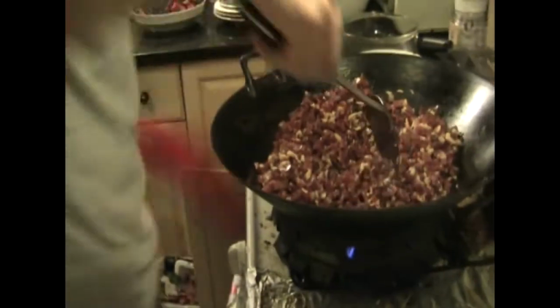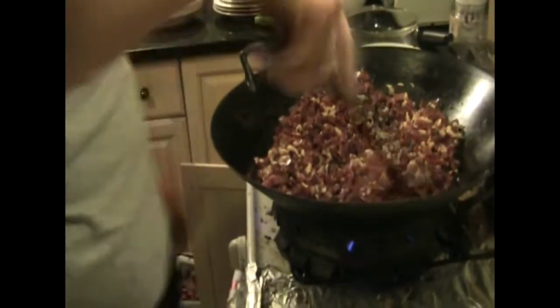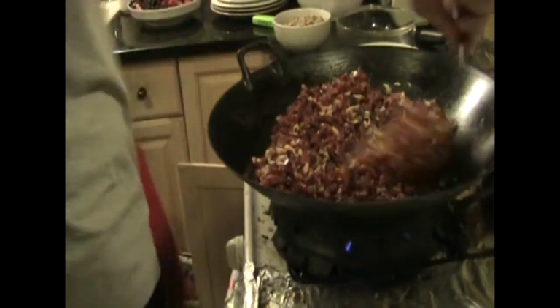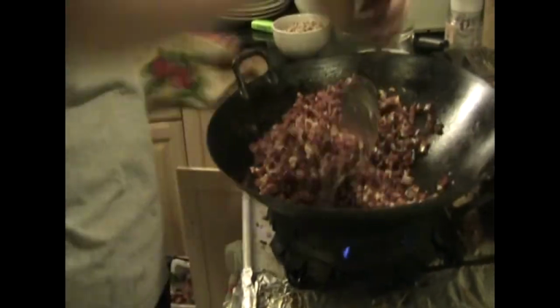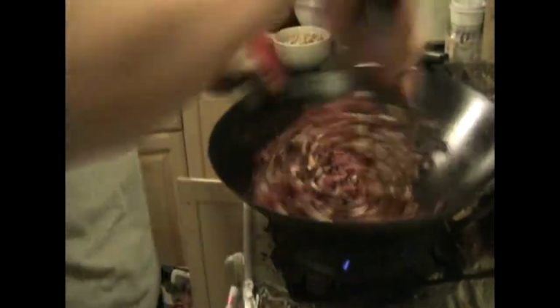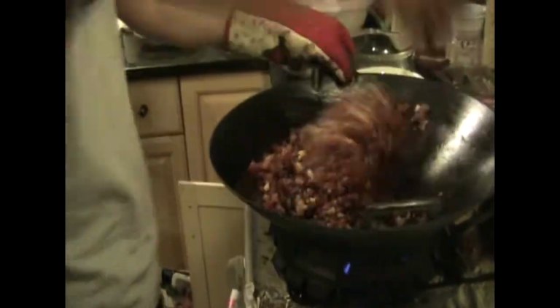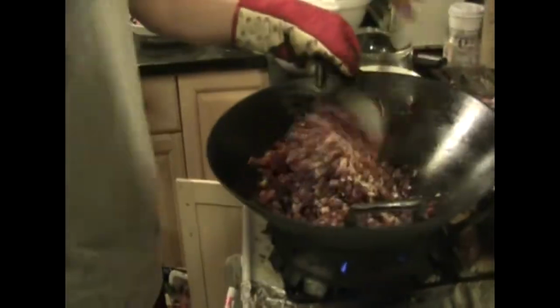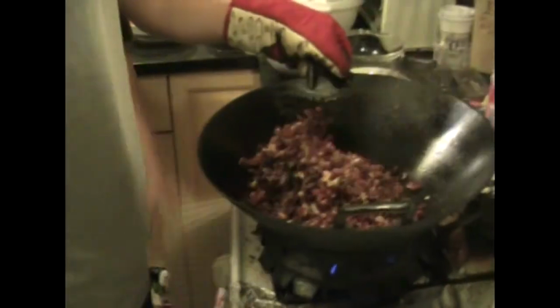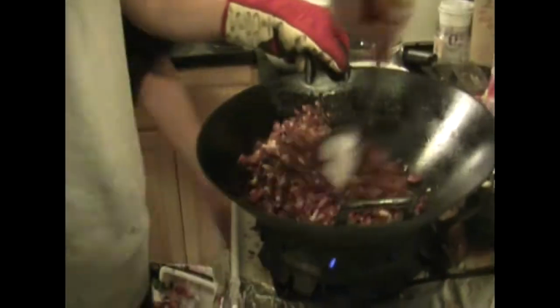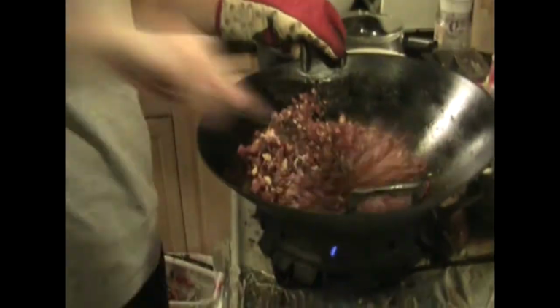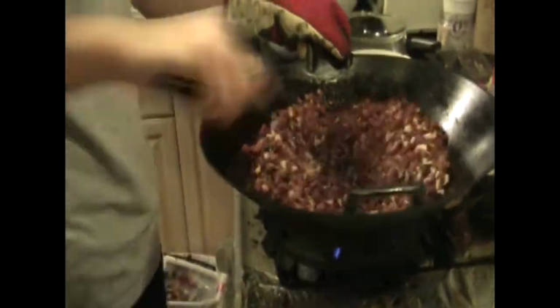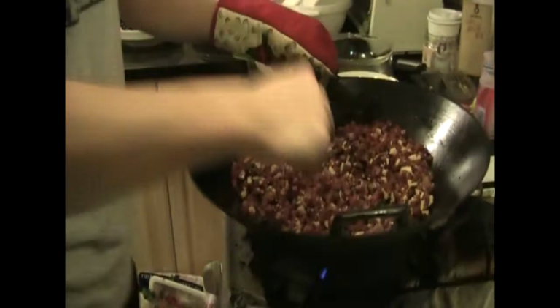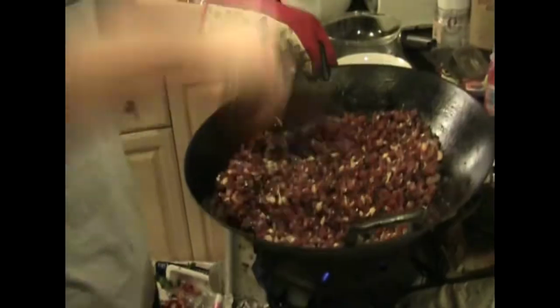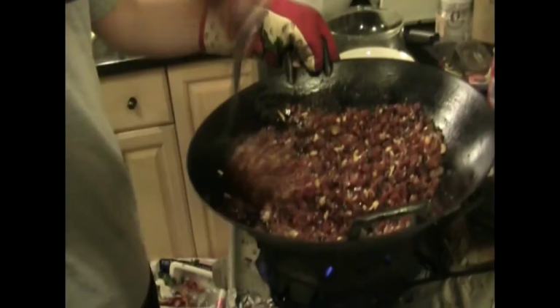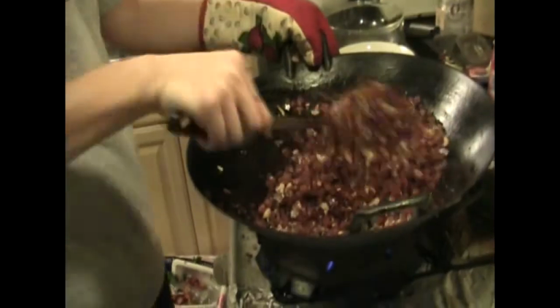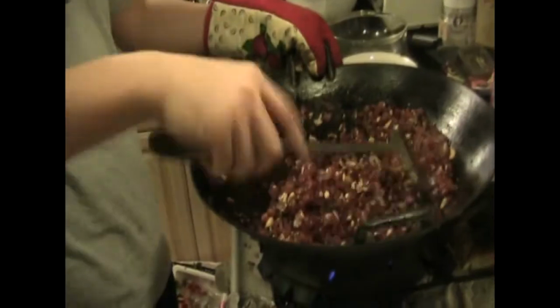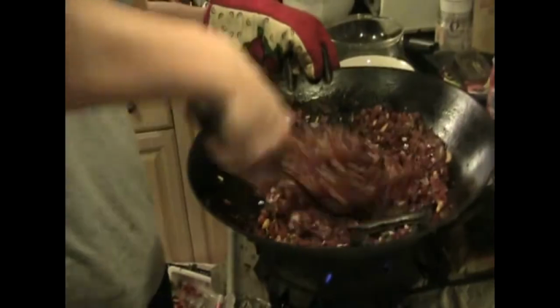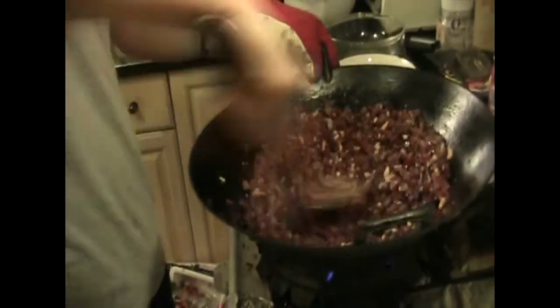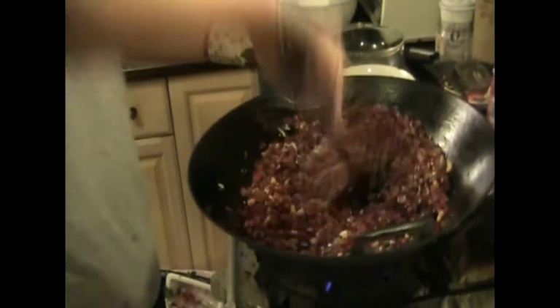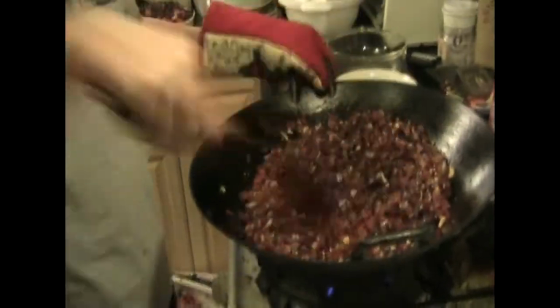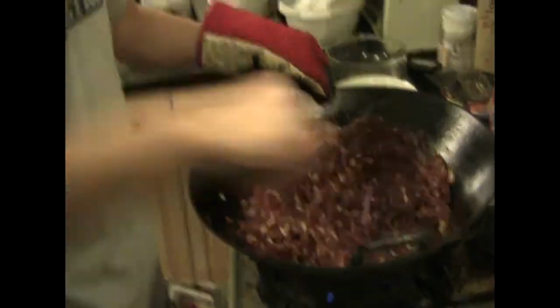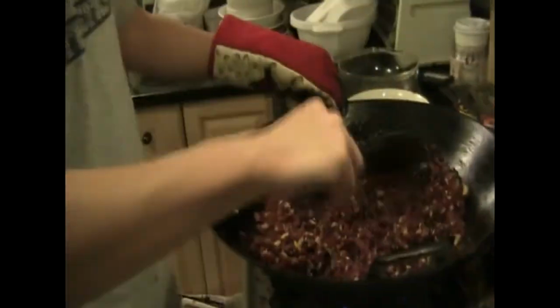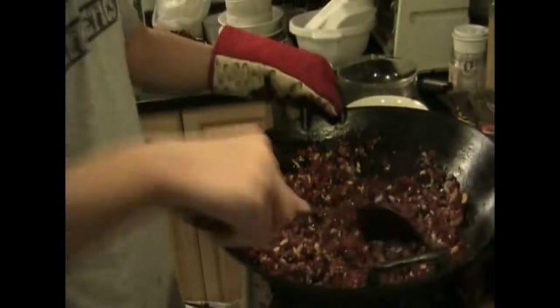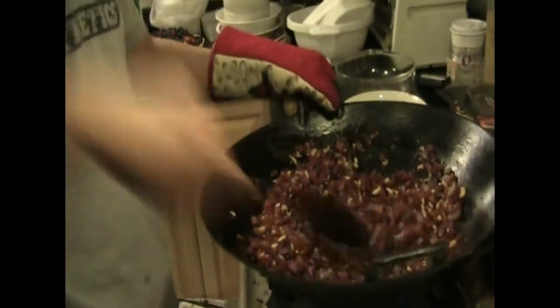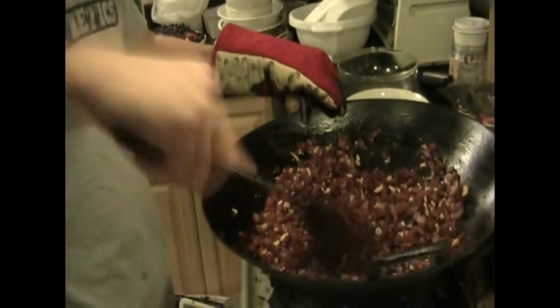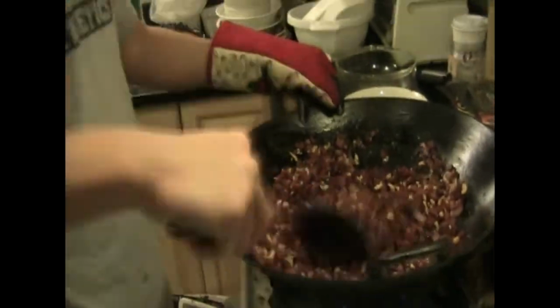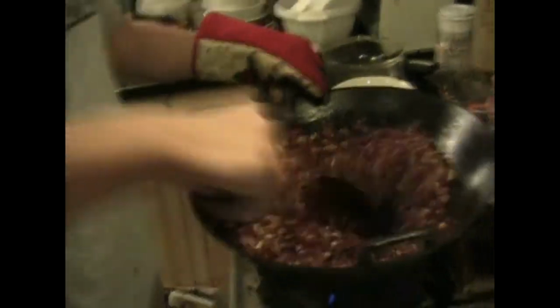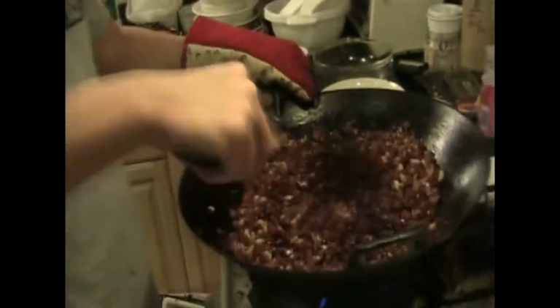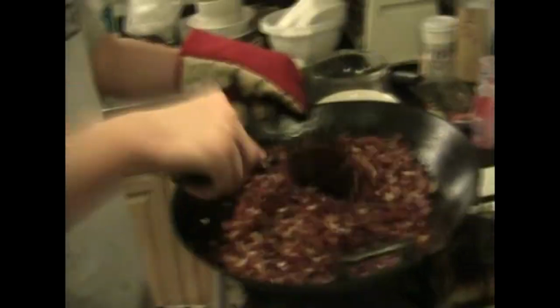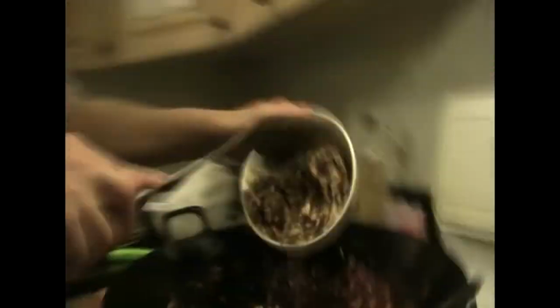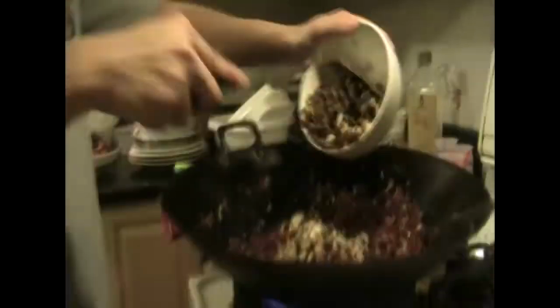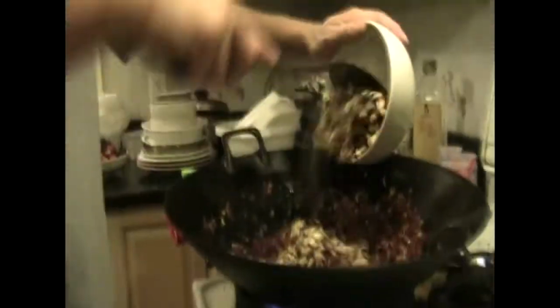Here we're mixing the smoked bacon, Chinese sausage, and Chinese mushrooms together. We're going to cook them until the meats become softer.